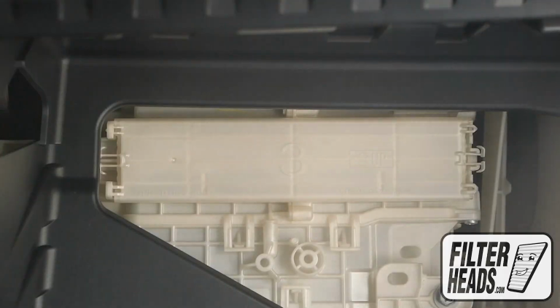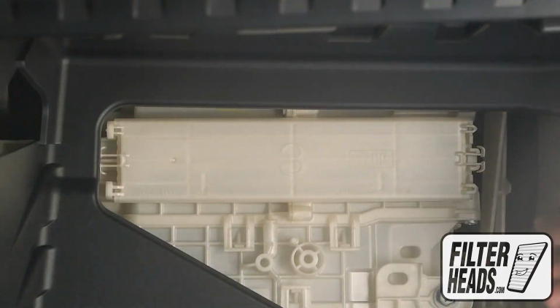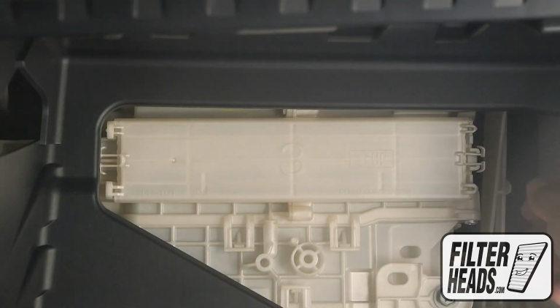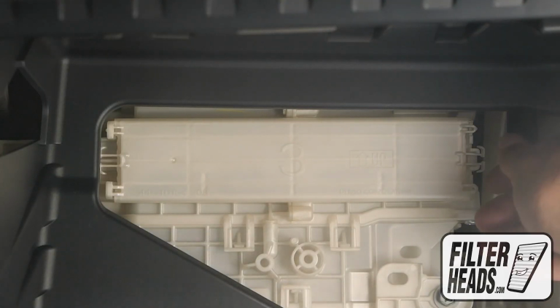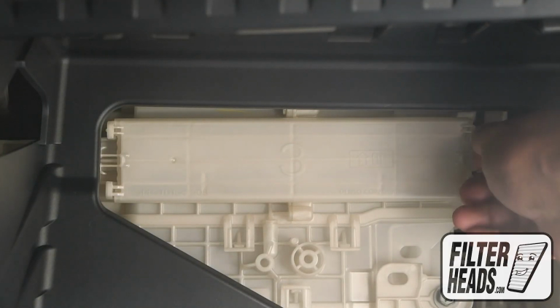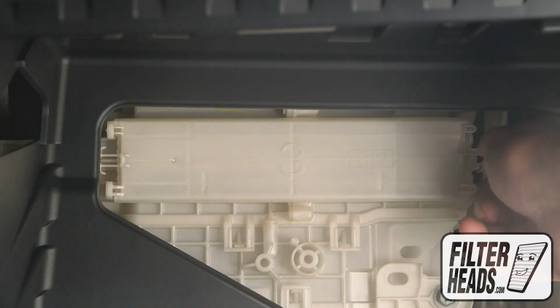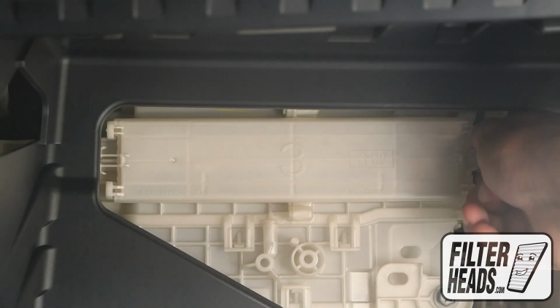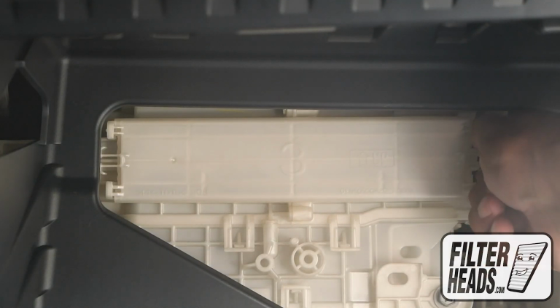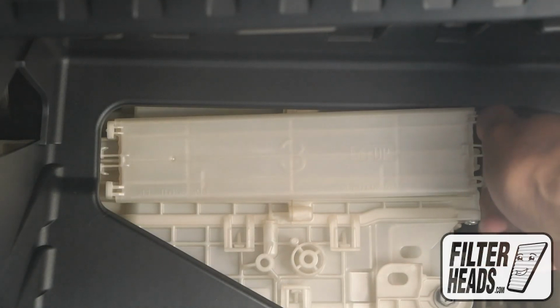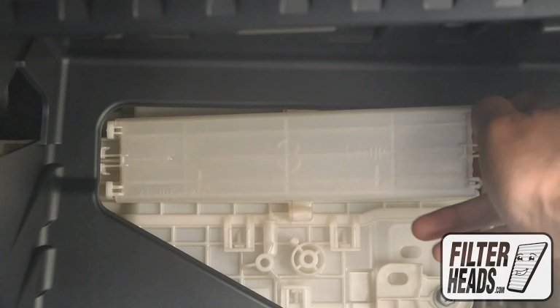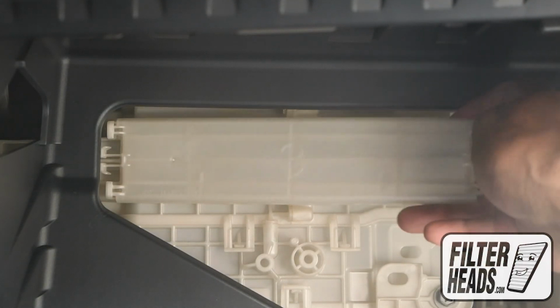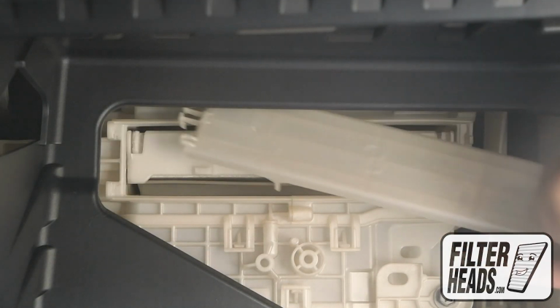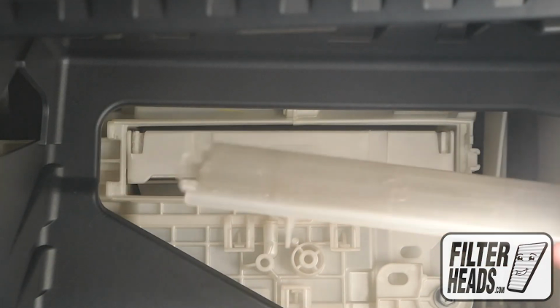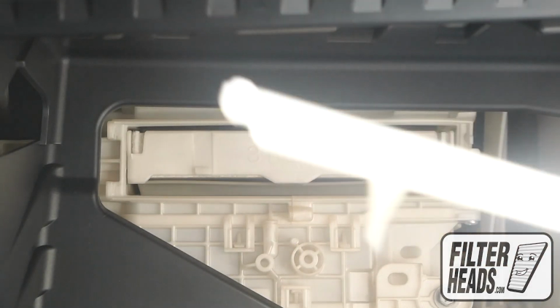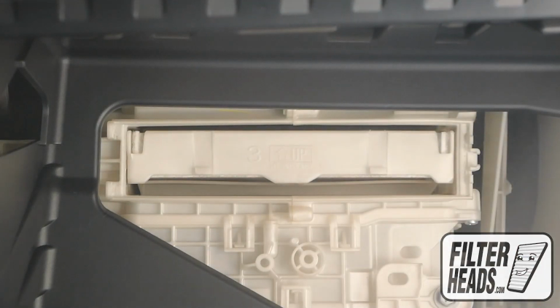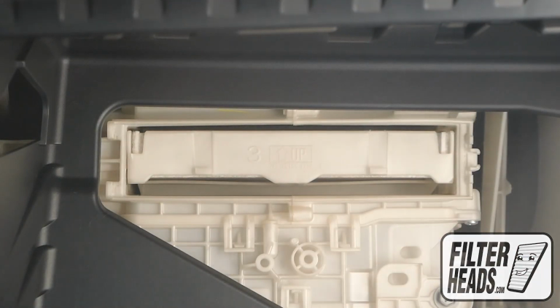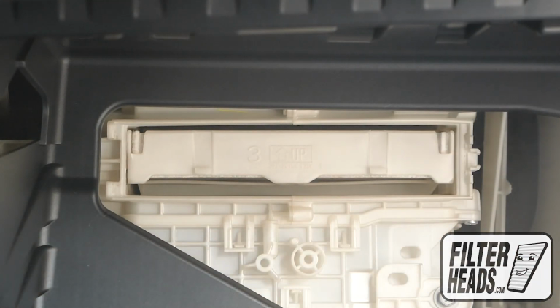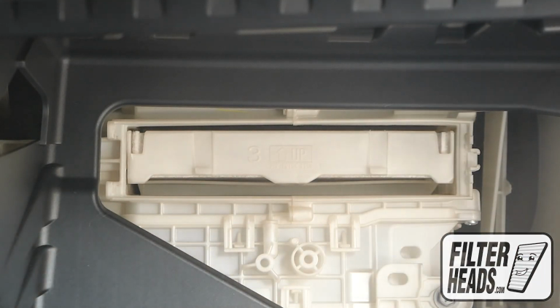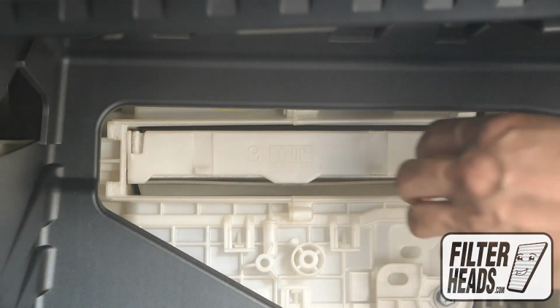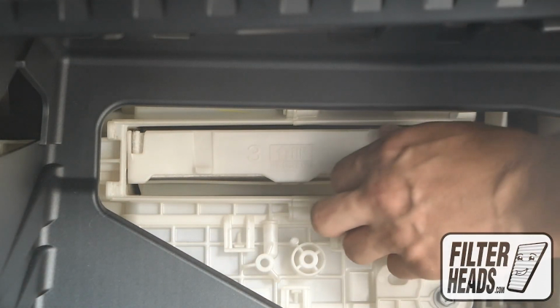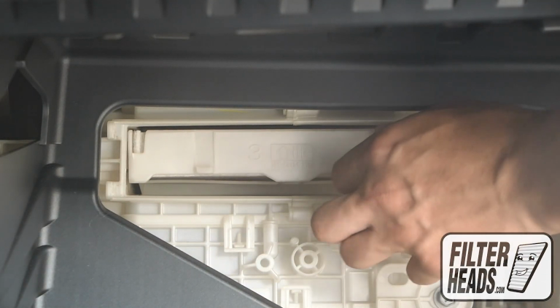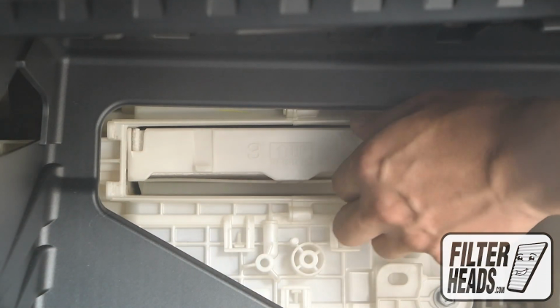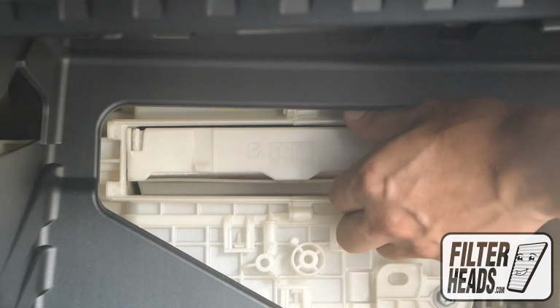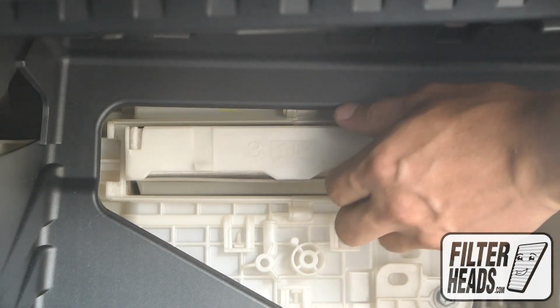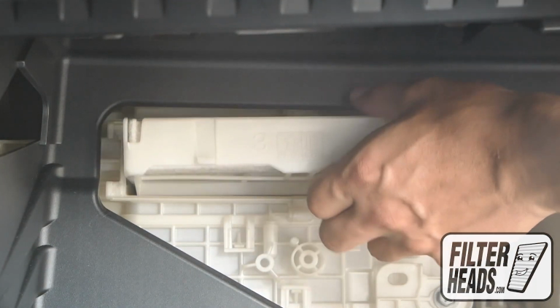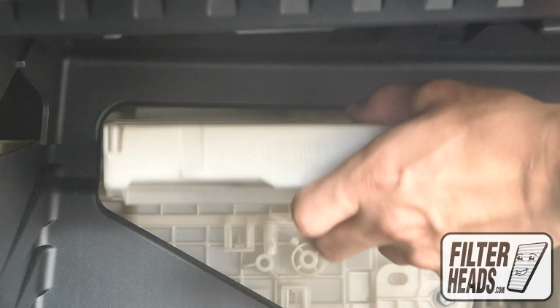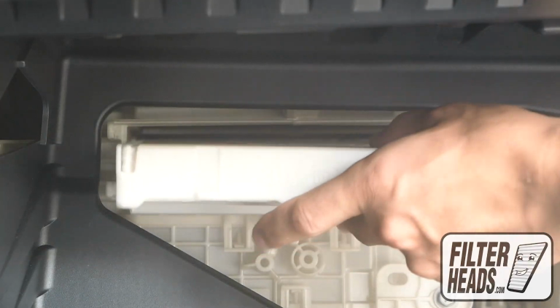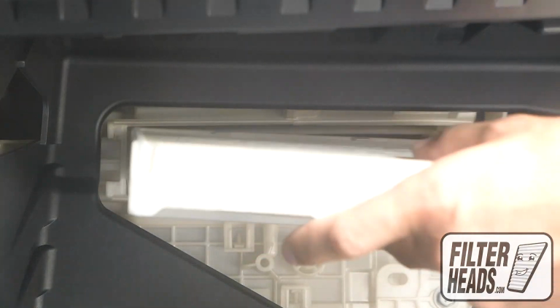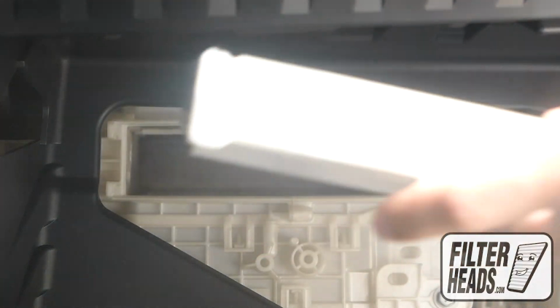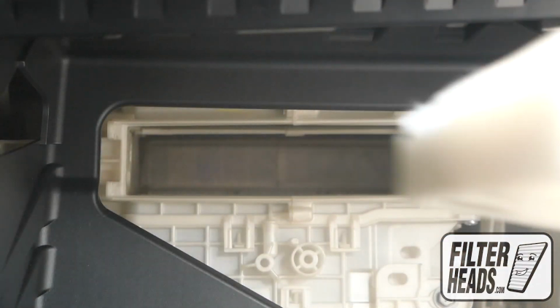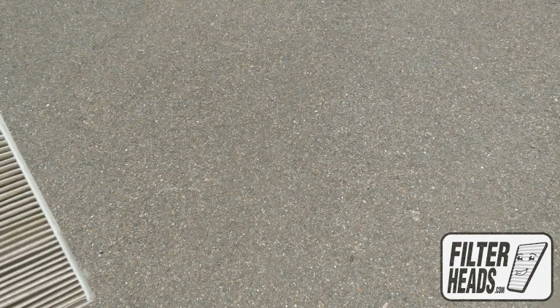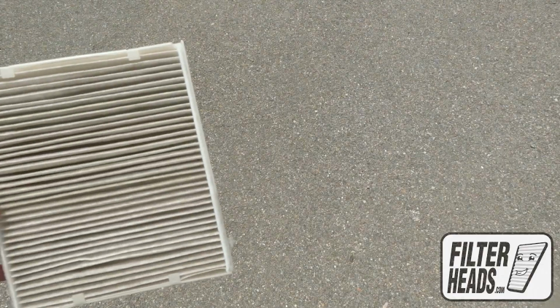Unclip both sides of the housing cover to remove it. Remove the filter frame by pulling outwards.